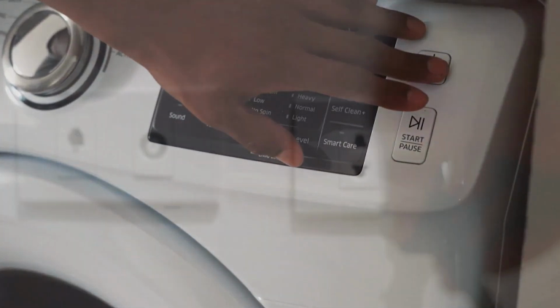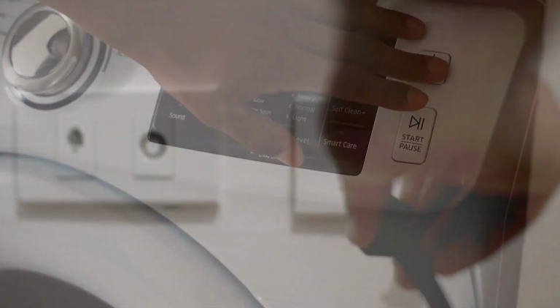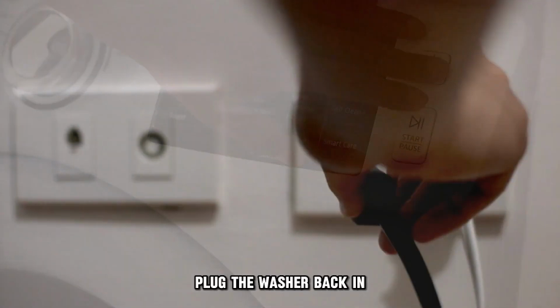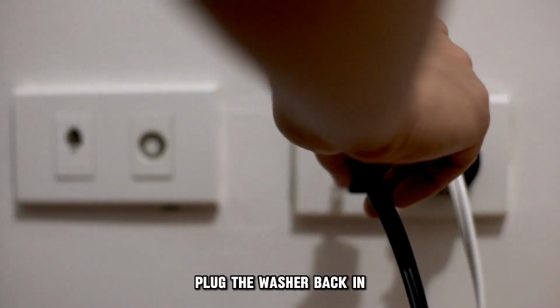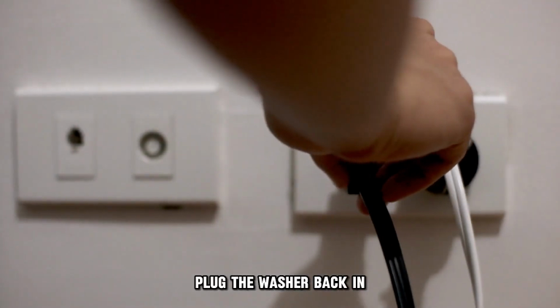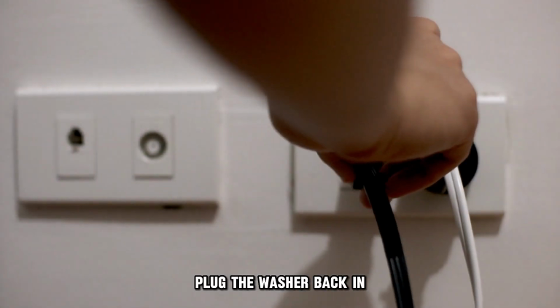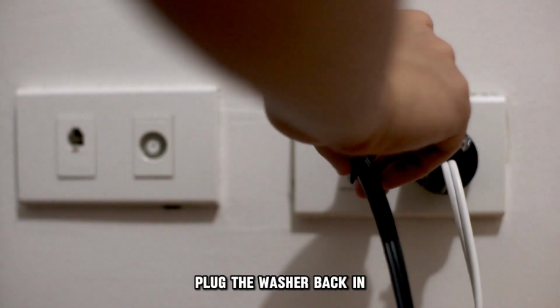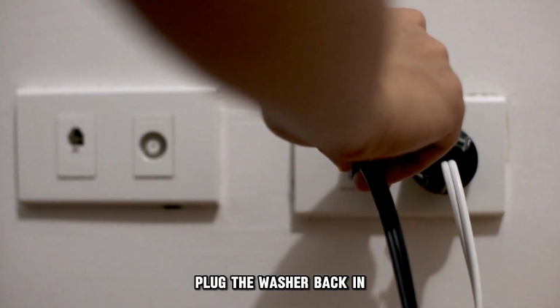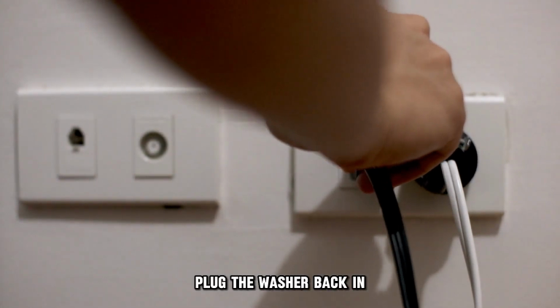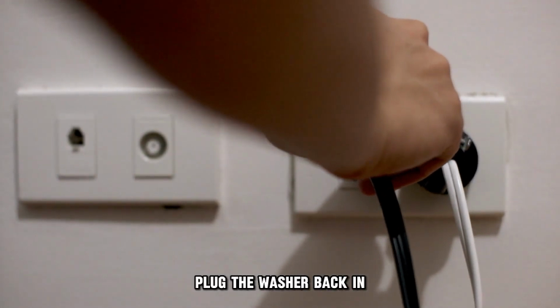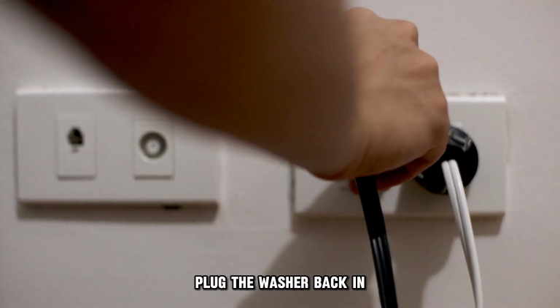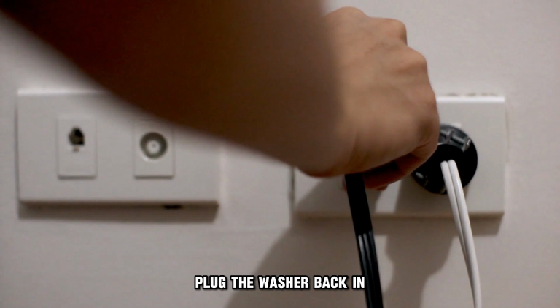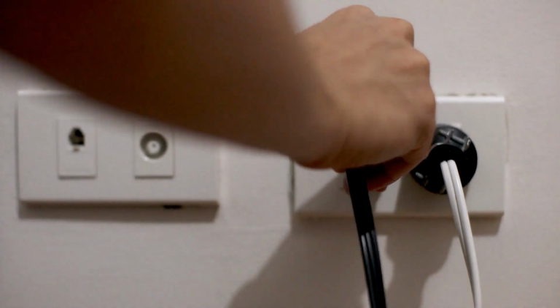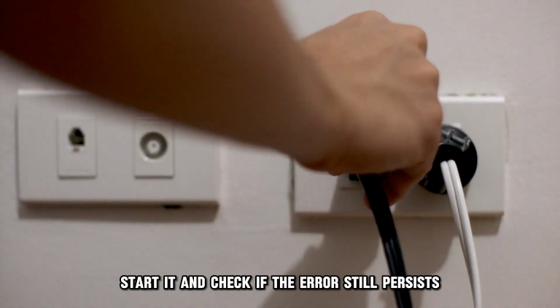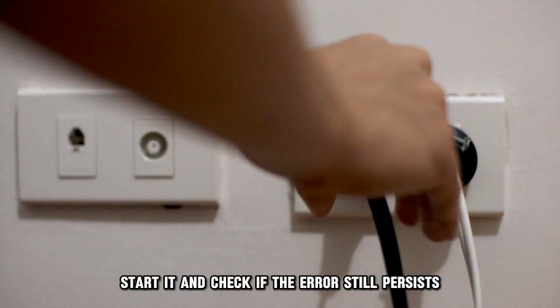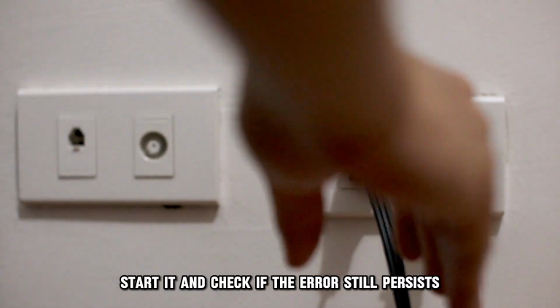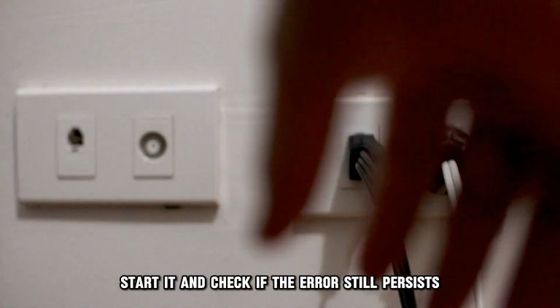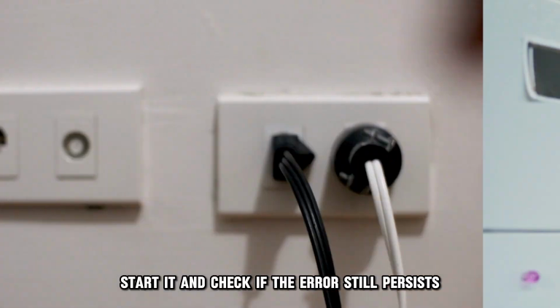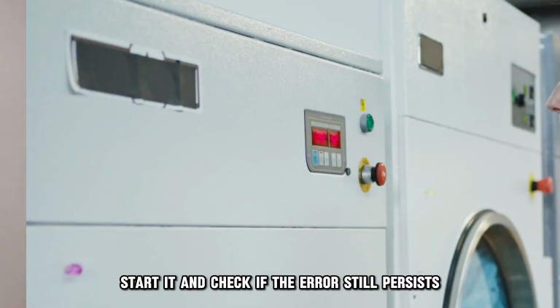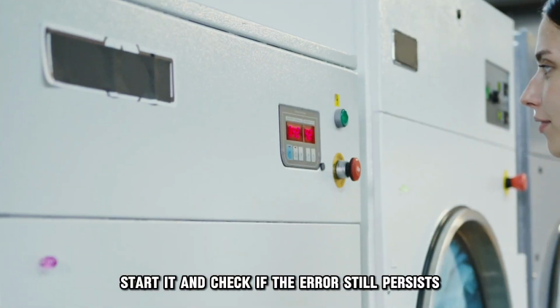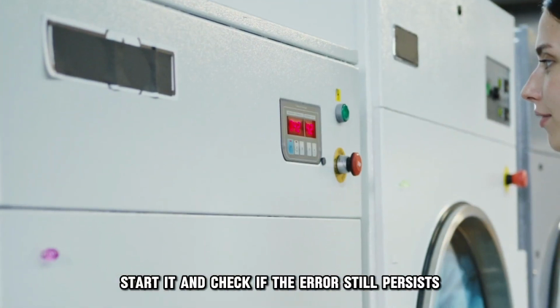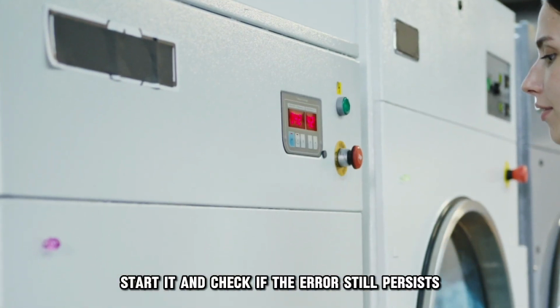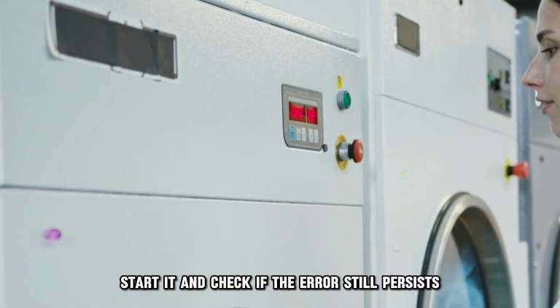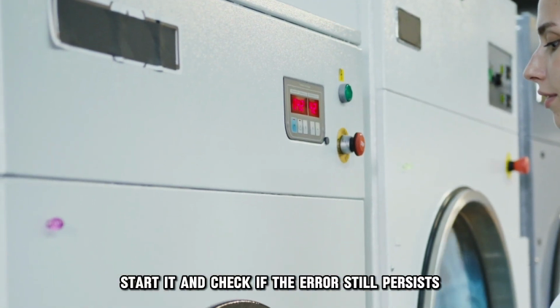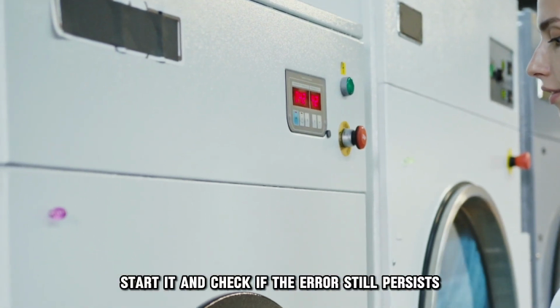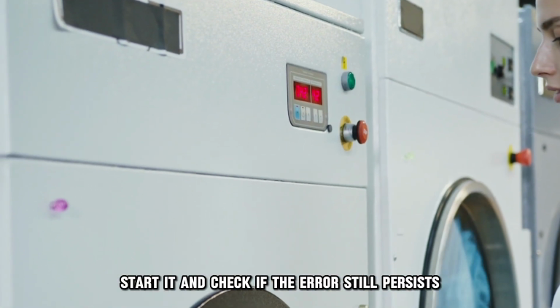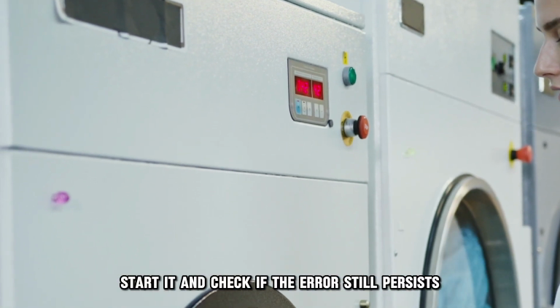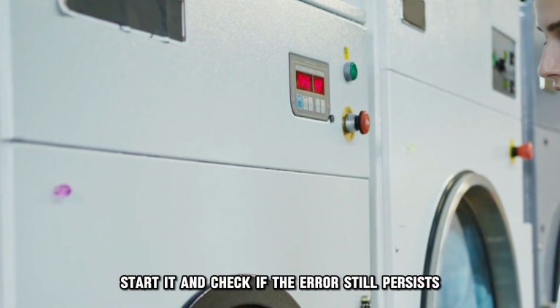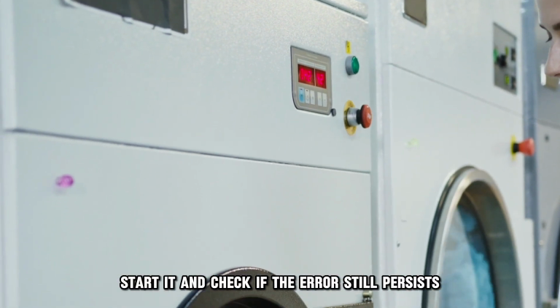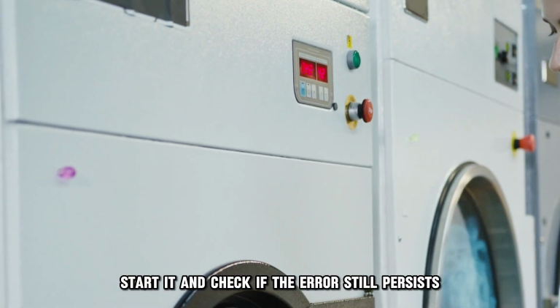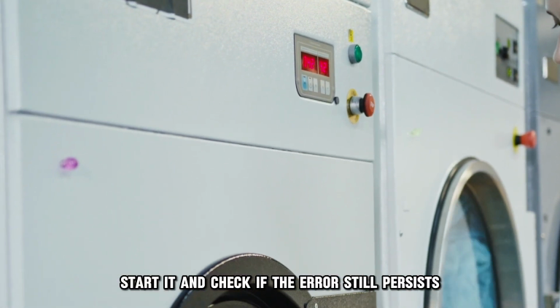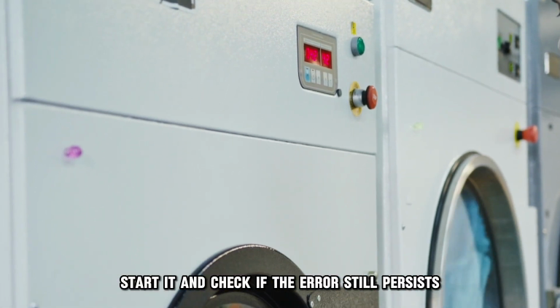Plug the washer back in, start it, and check if the error still persists.